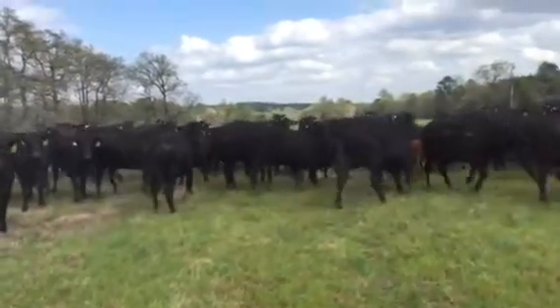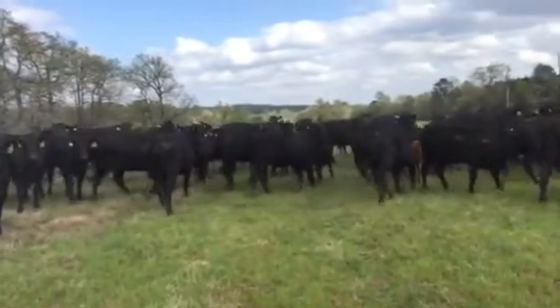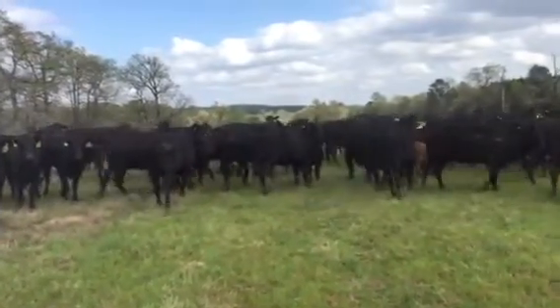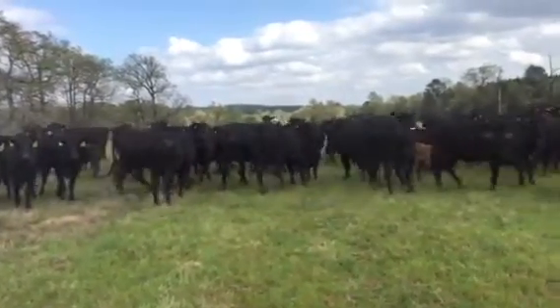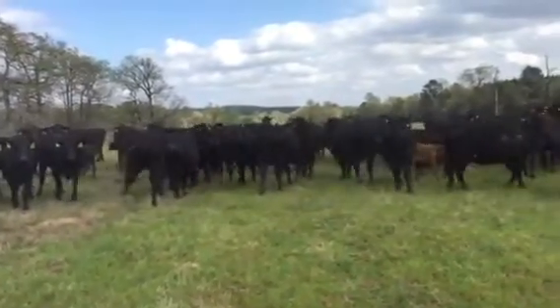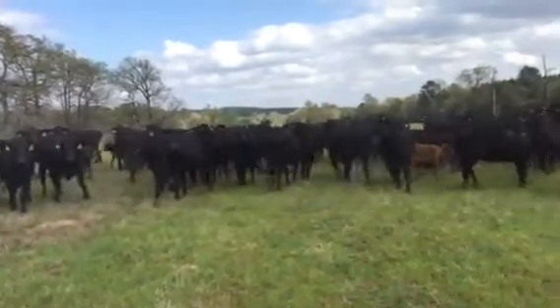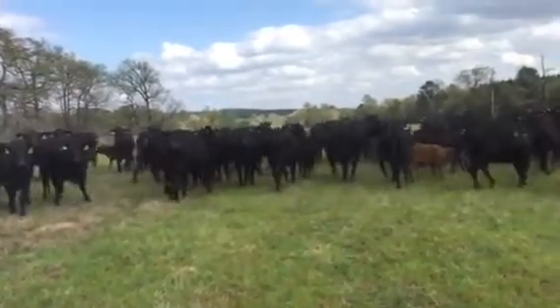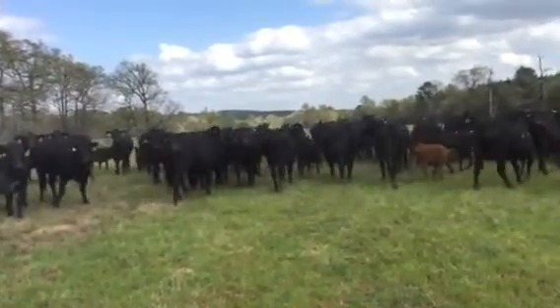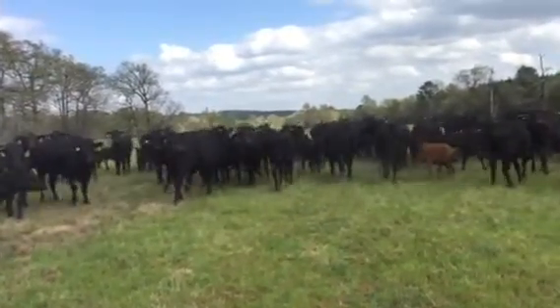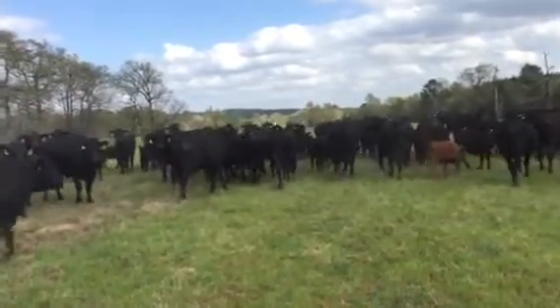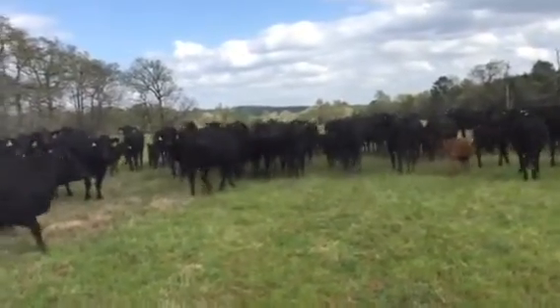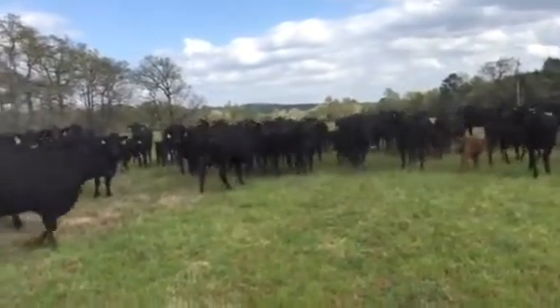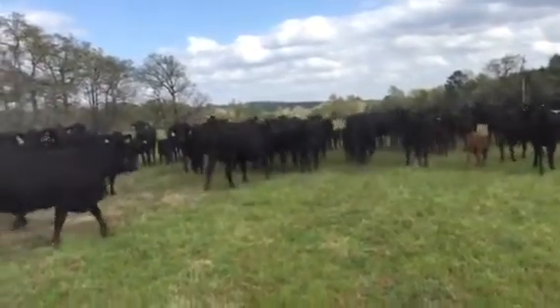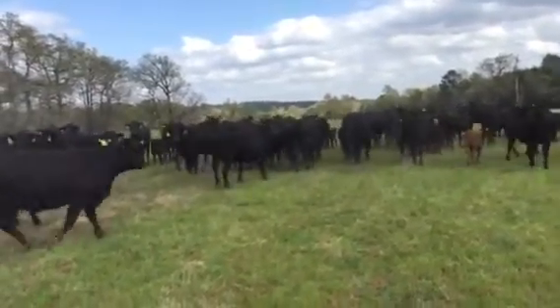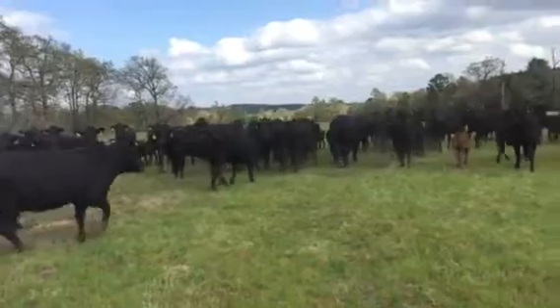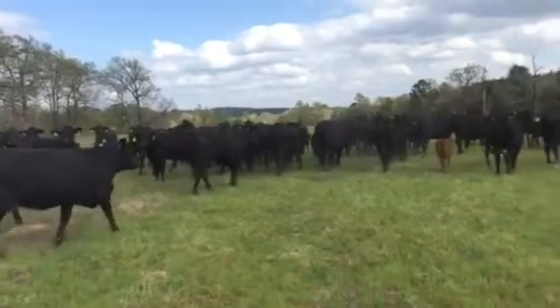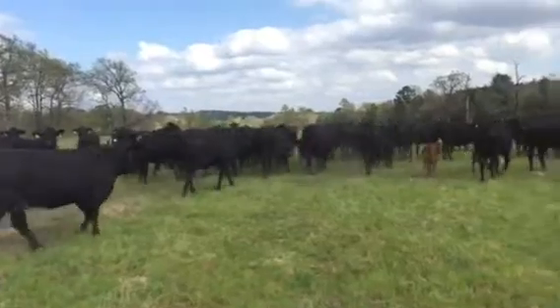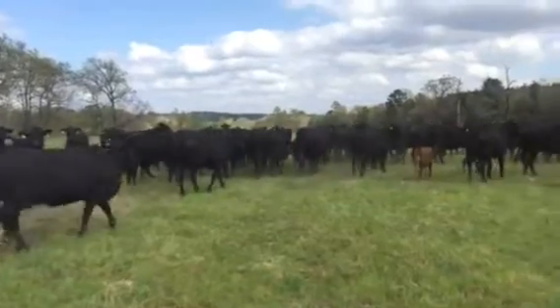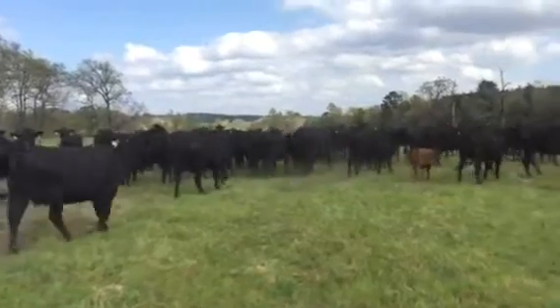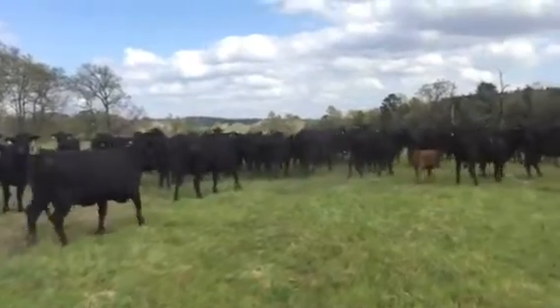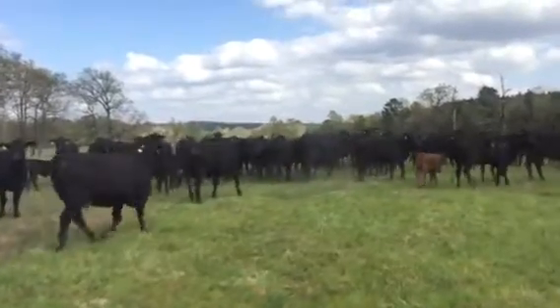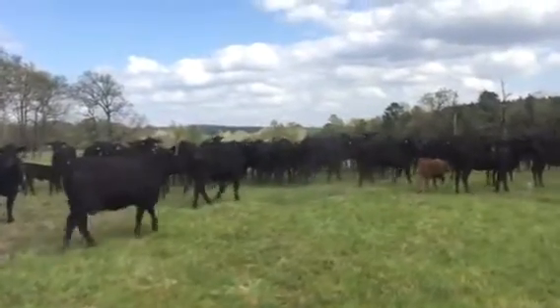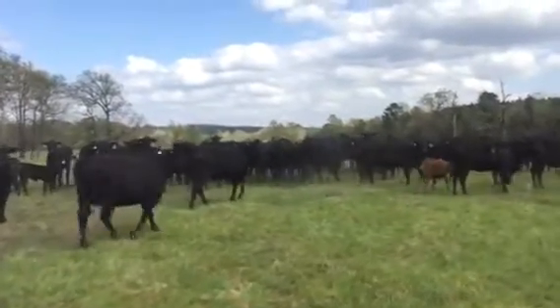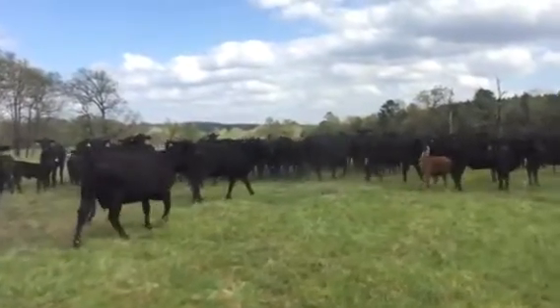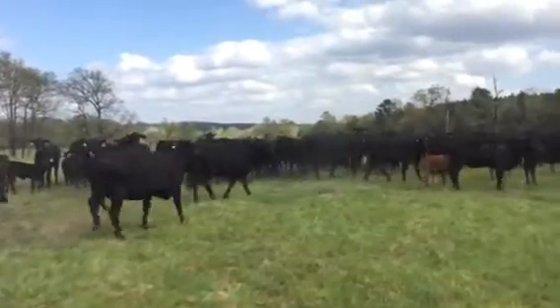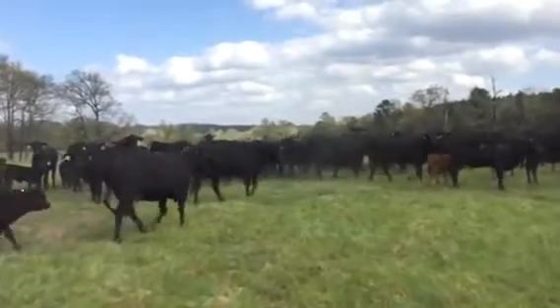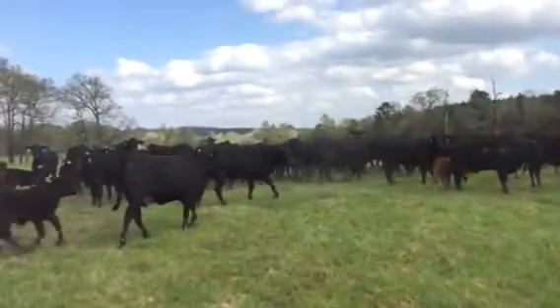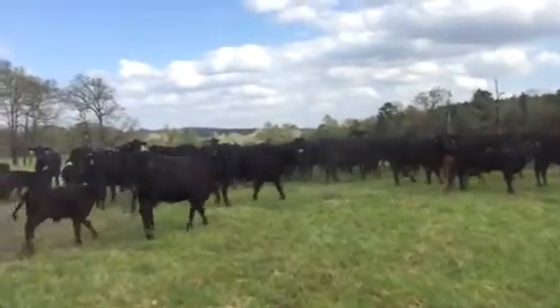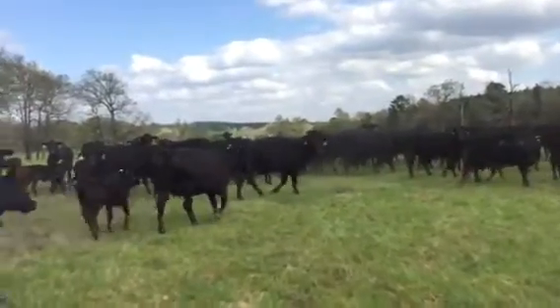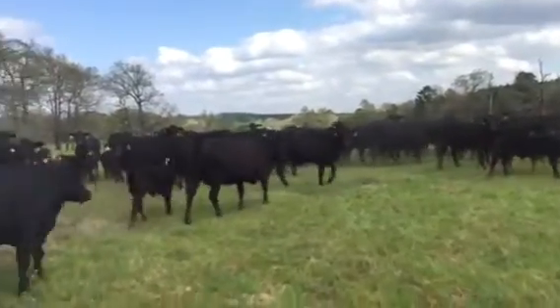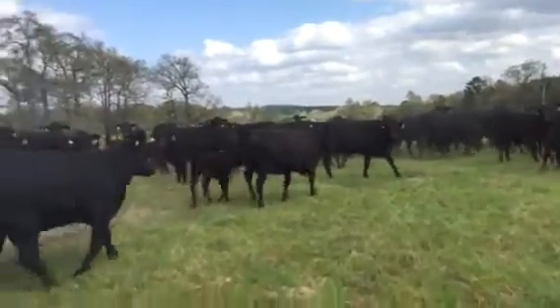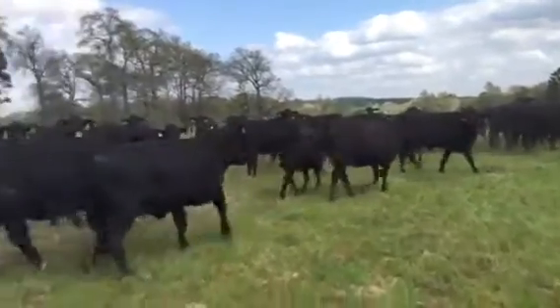I promise you, you'll wear your transmission out trying to find a commercial herd with Brangus bulls better than these on them.